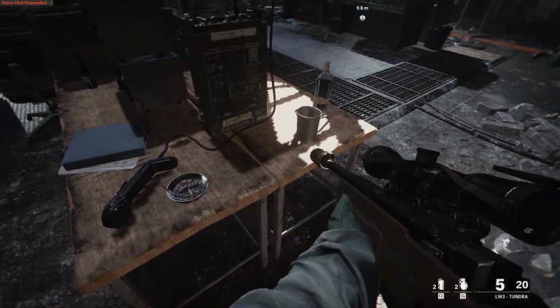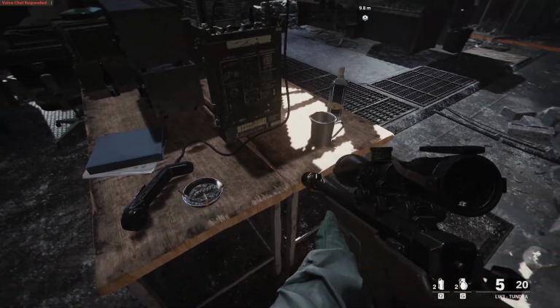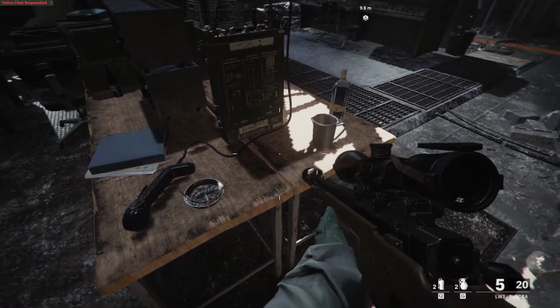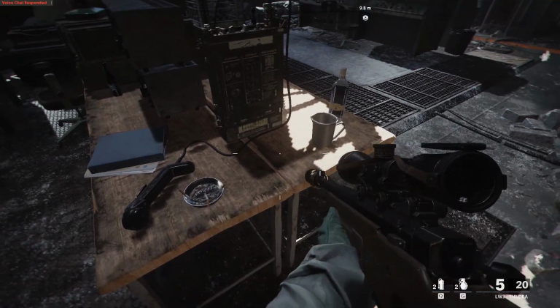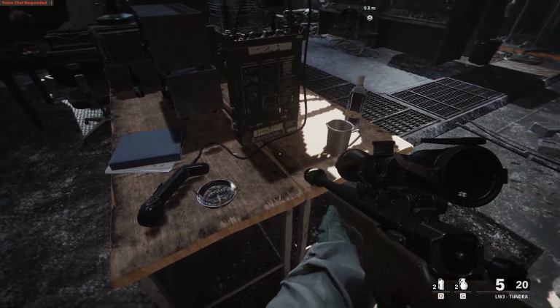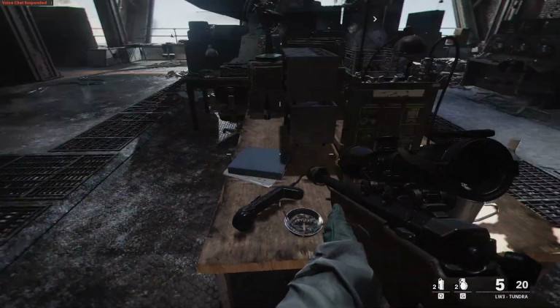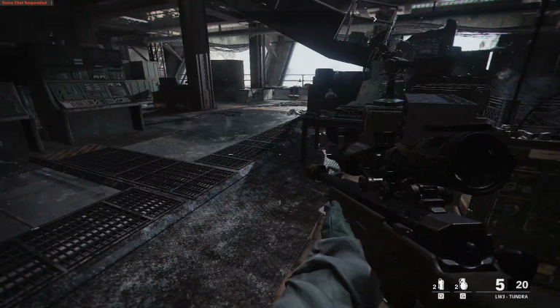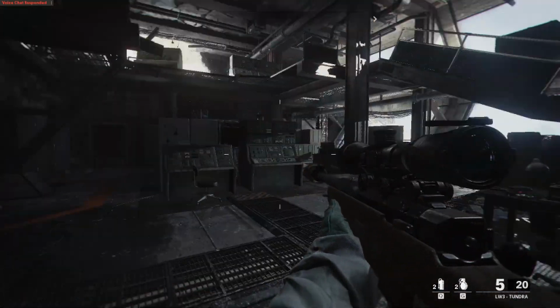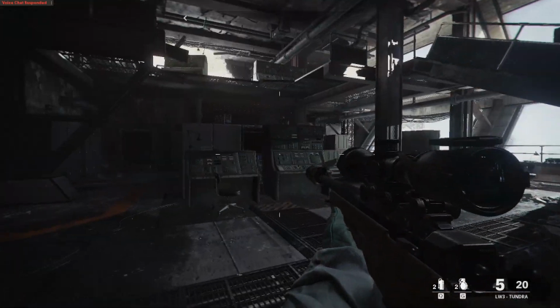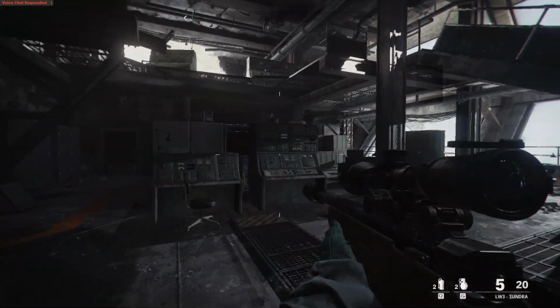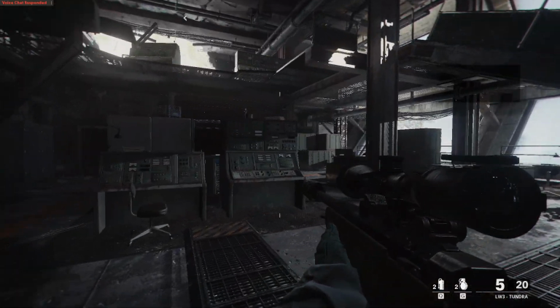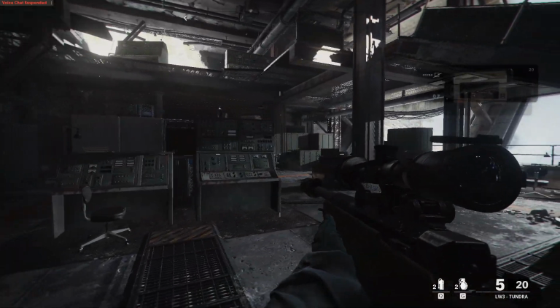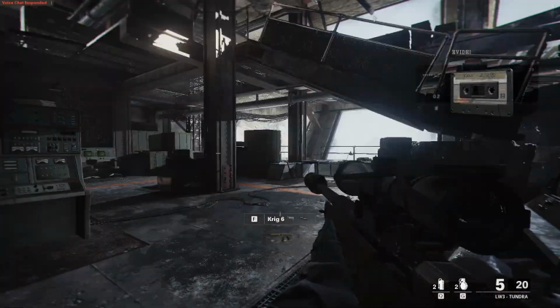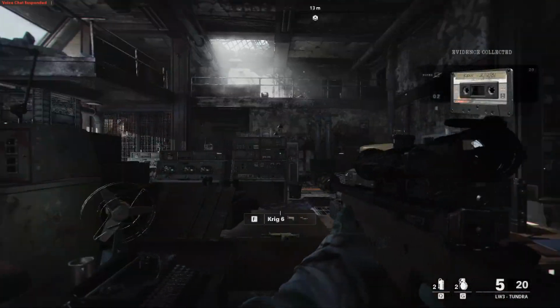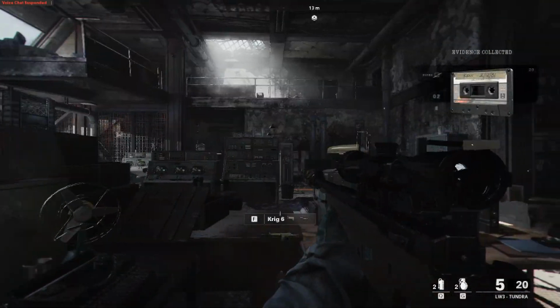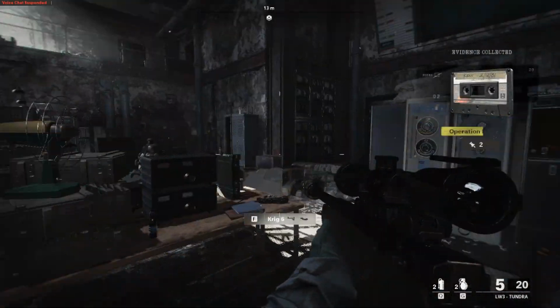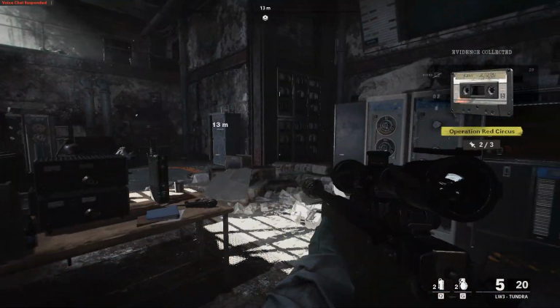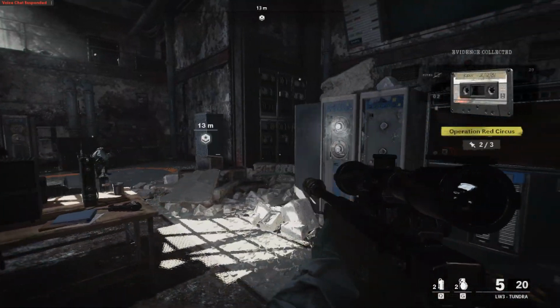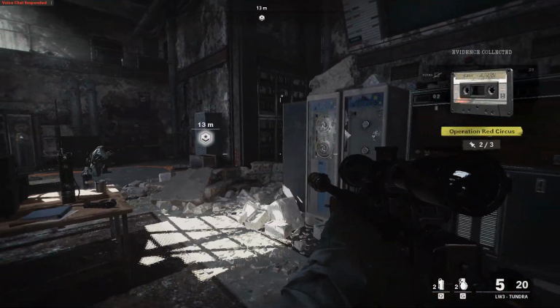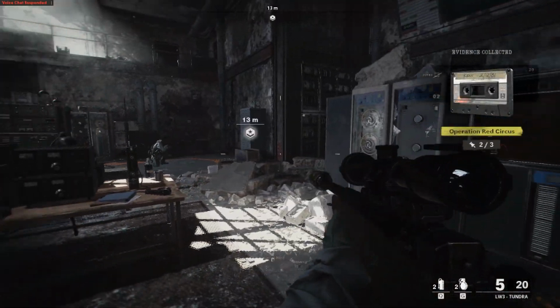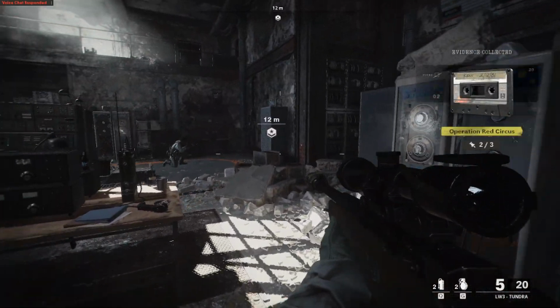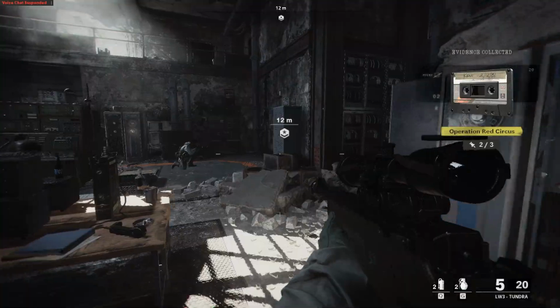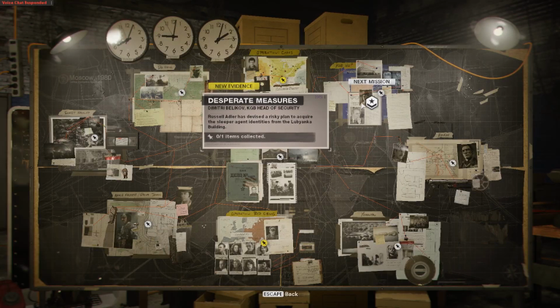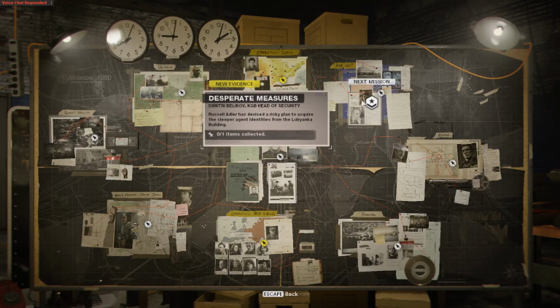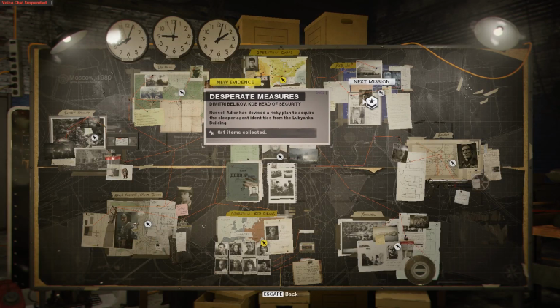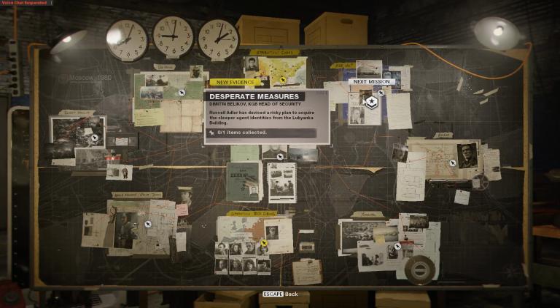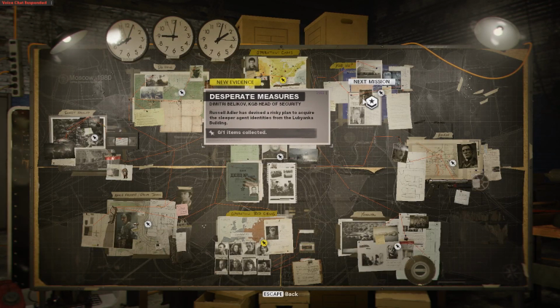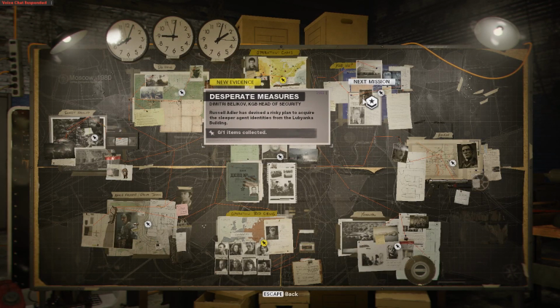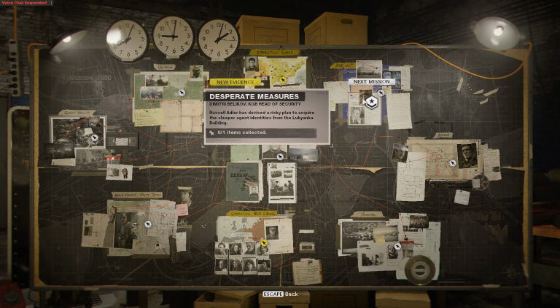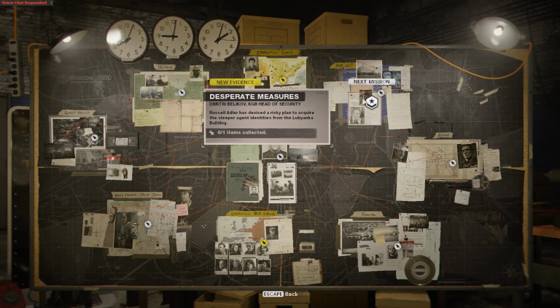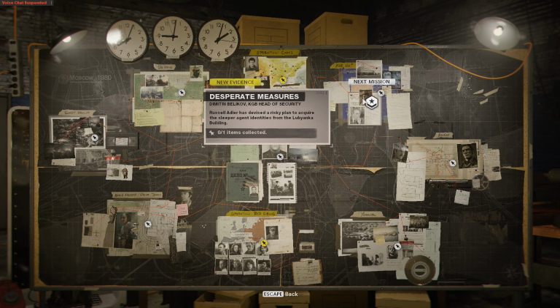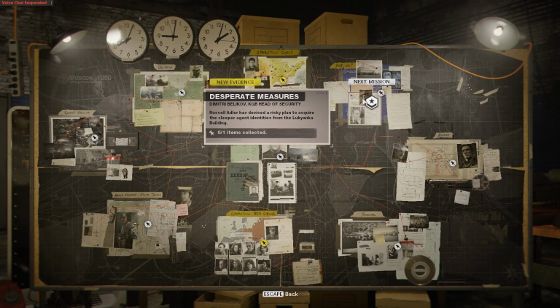After you collect that piece of evidence, complete the rest of that mission, then go back to the evidence board. You'll now have access to the Desperate Measures mission.